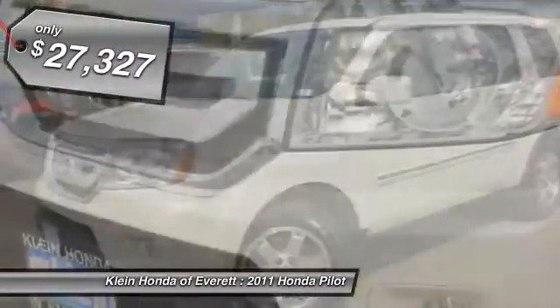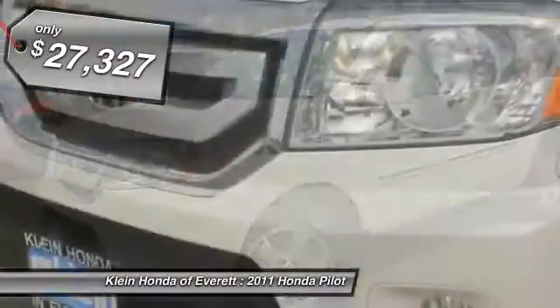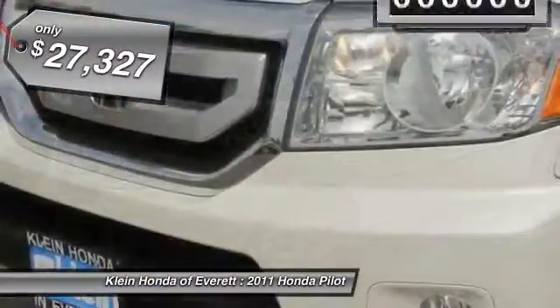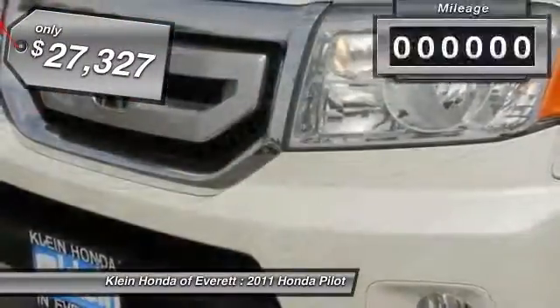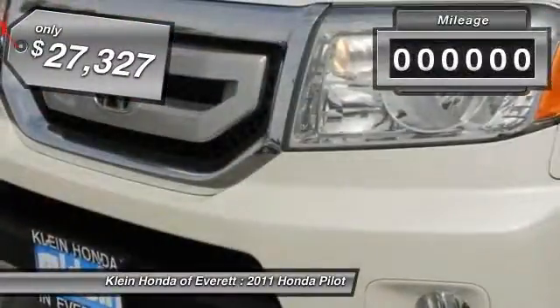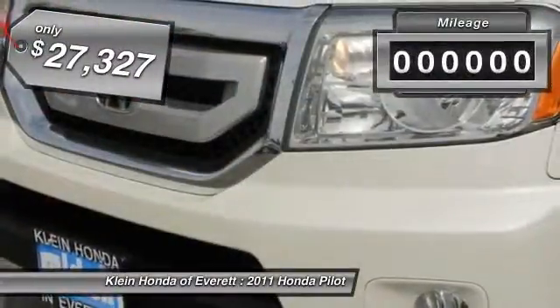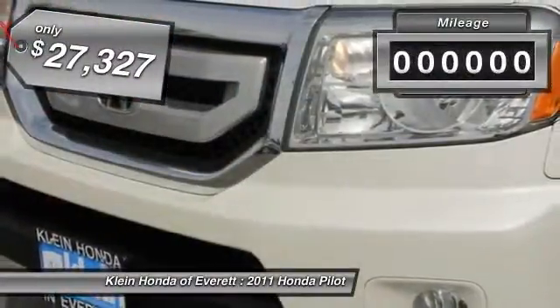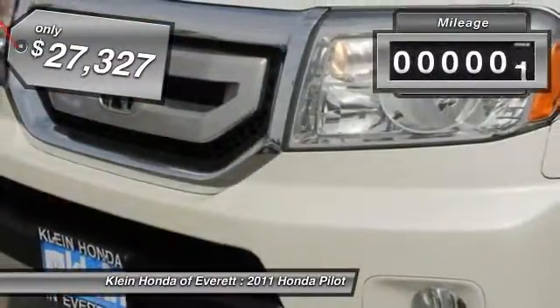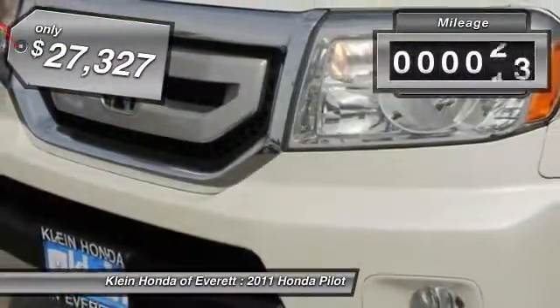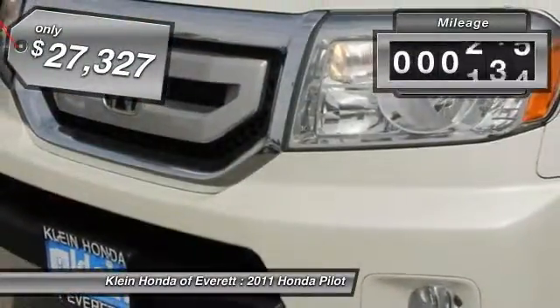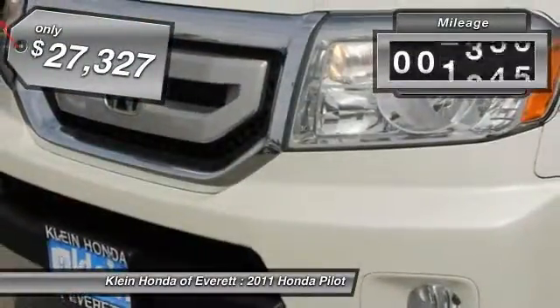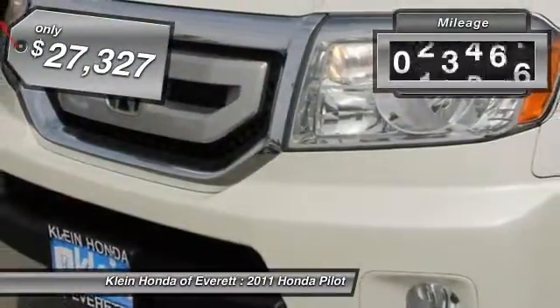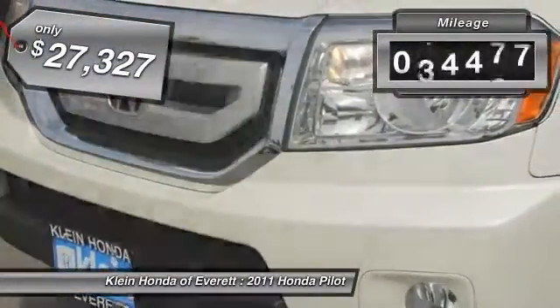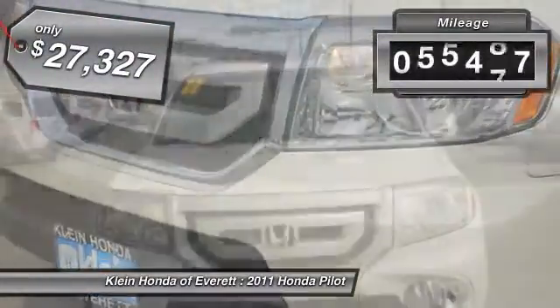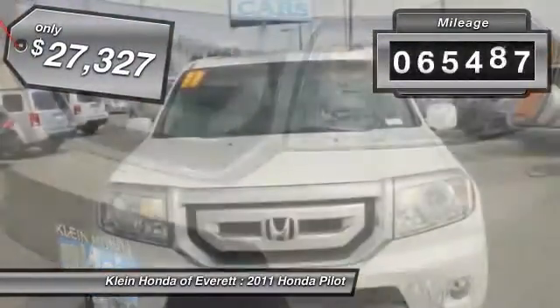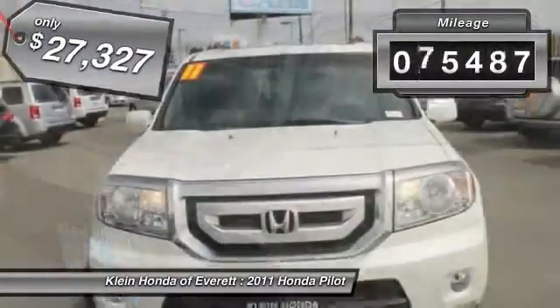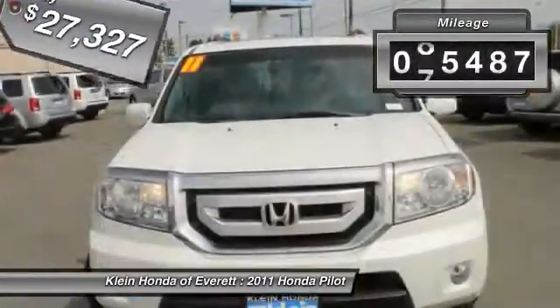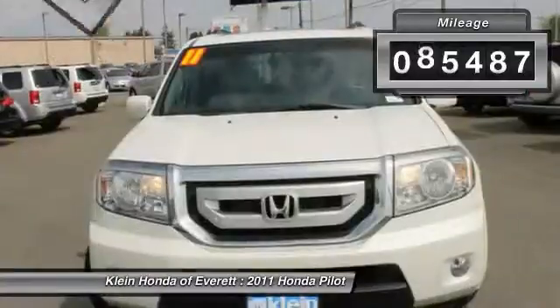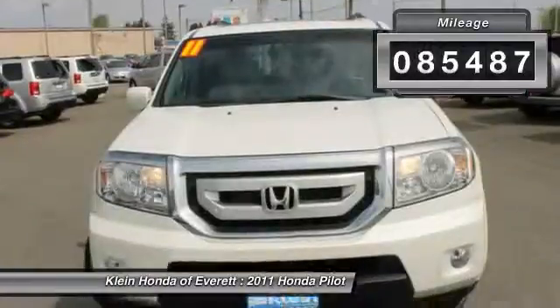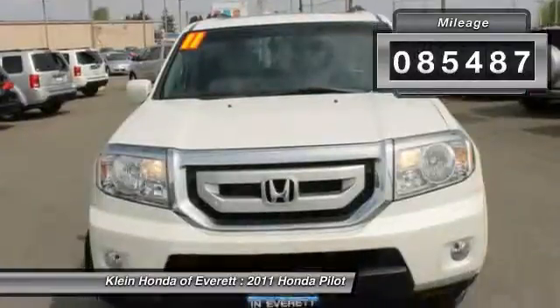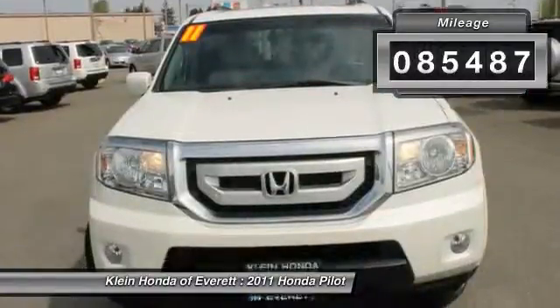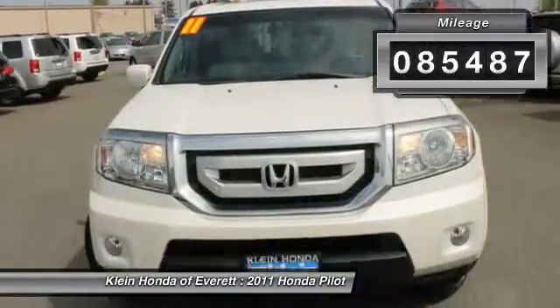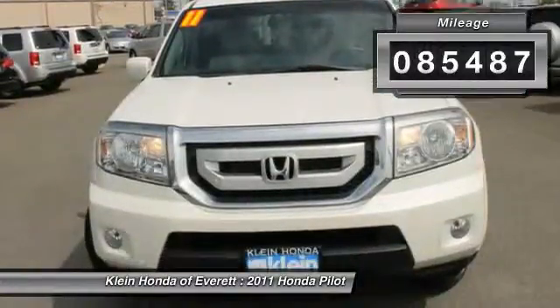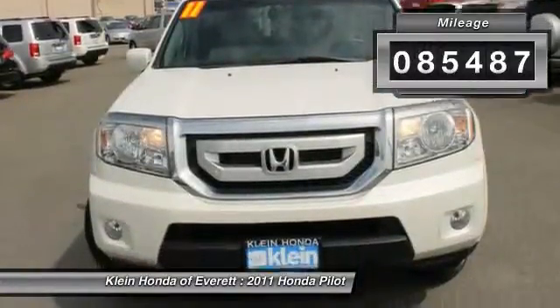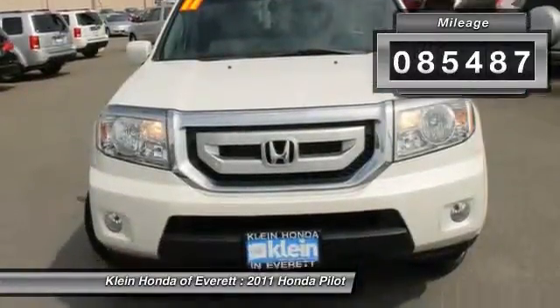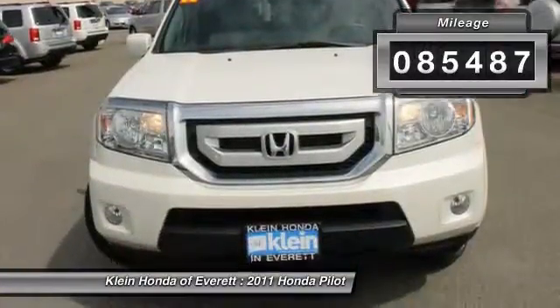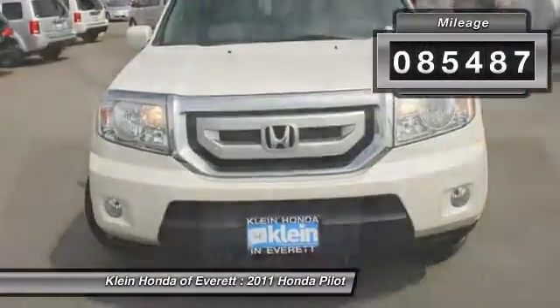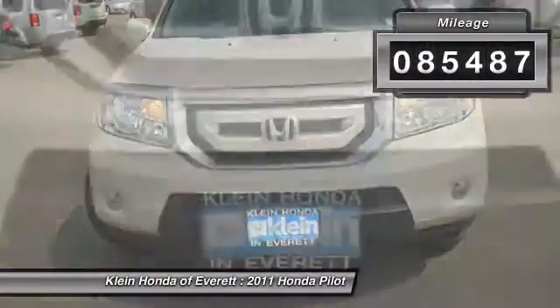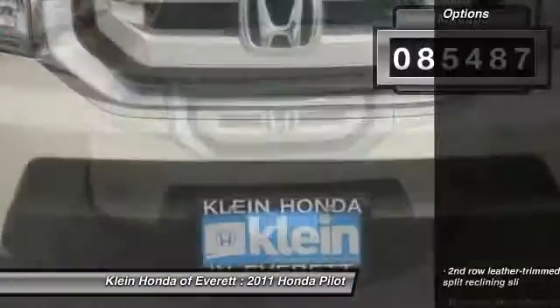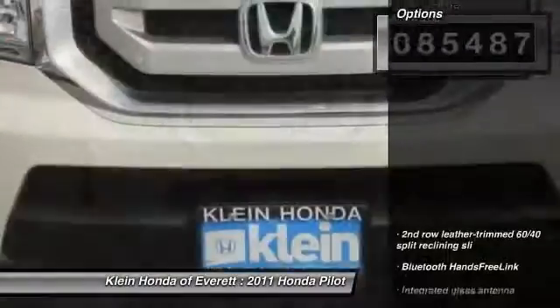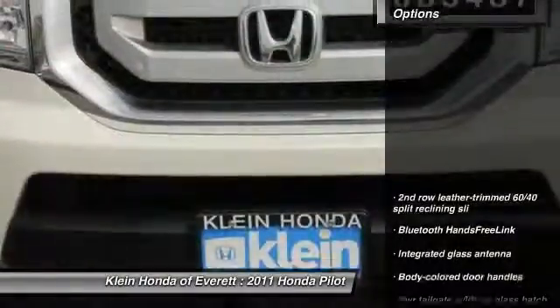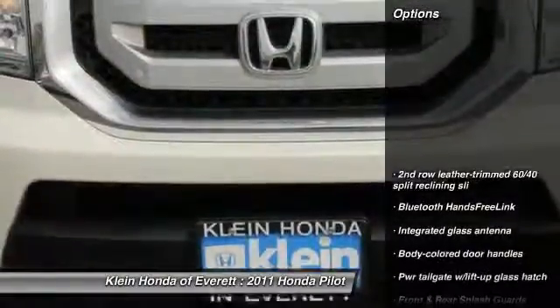This vehicle has less than 90,000 miles. Here are some of this vehicle's great options: power liftgate.